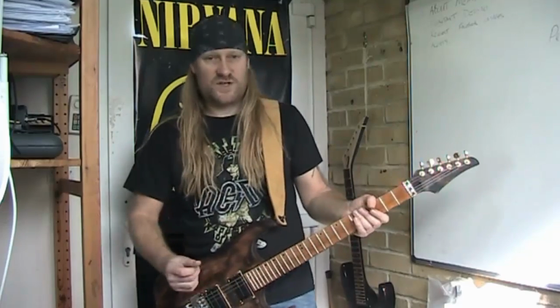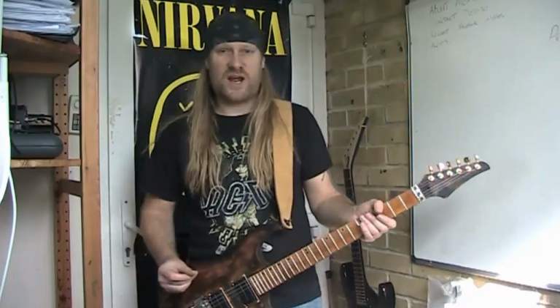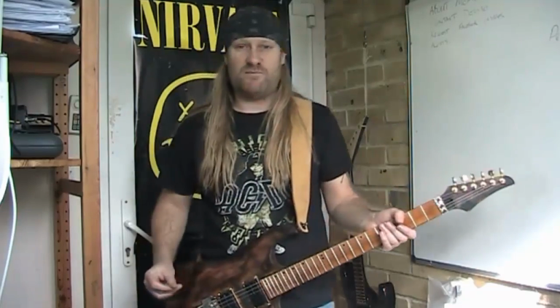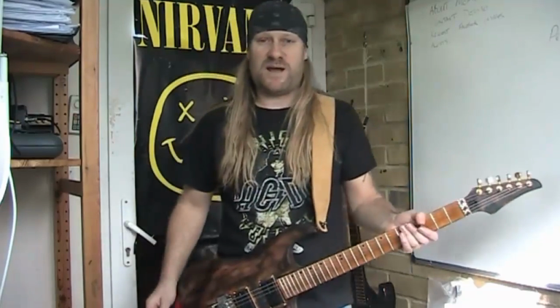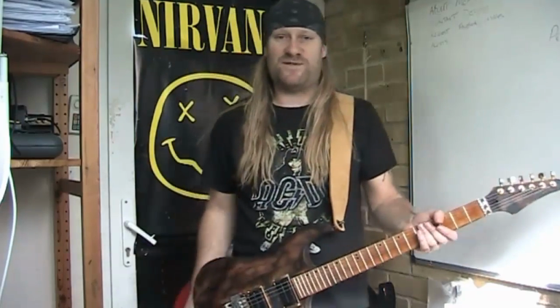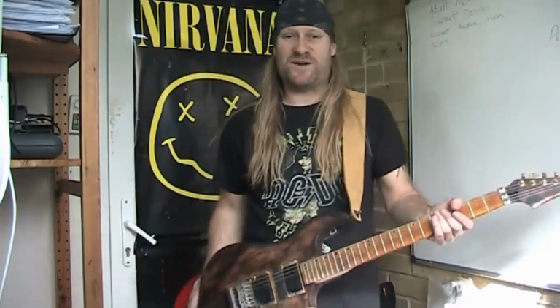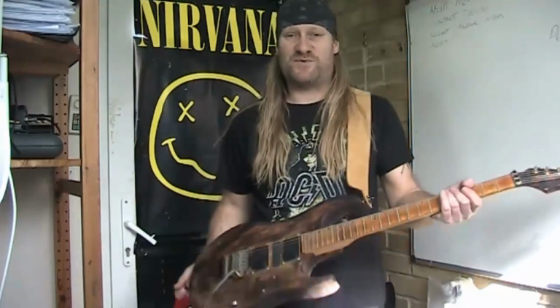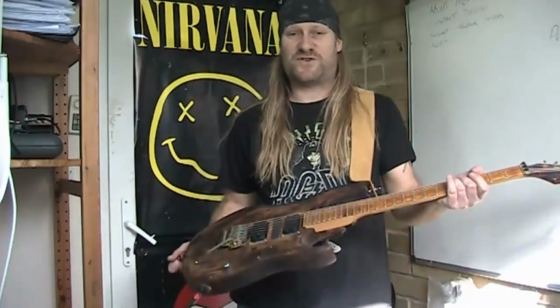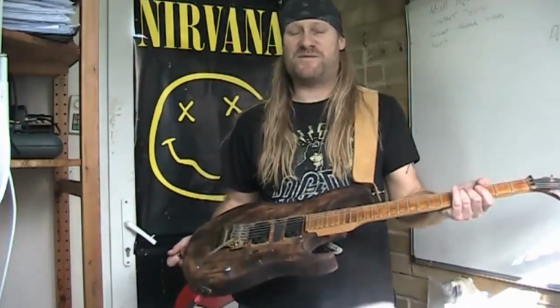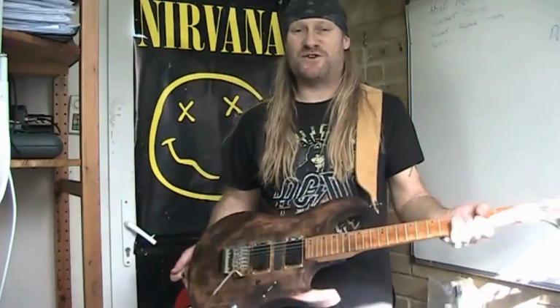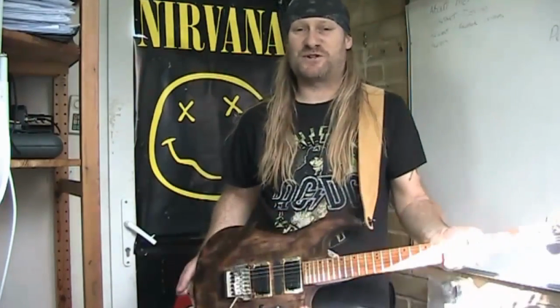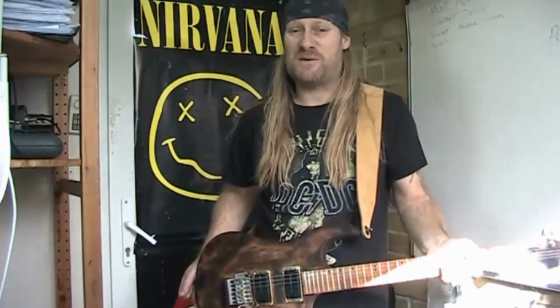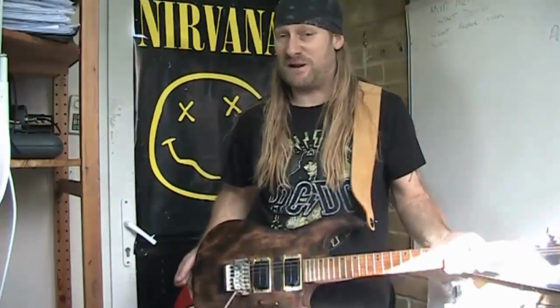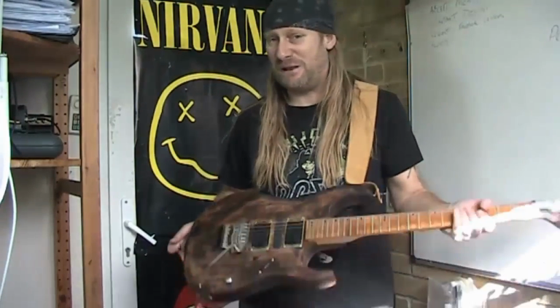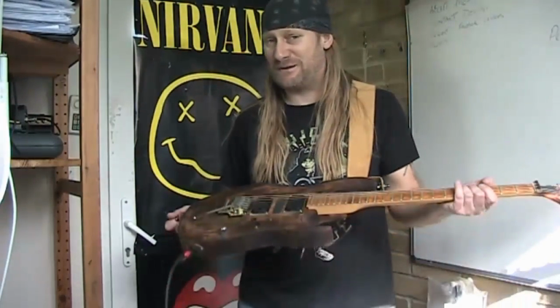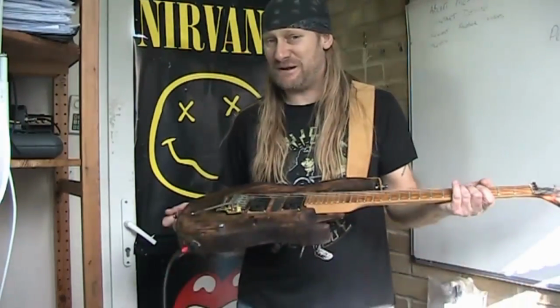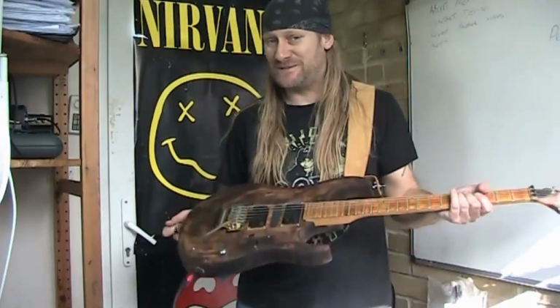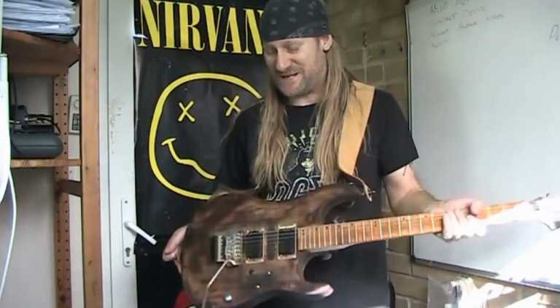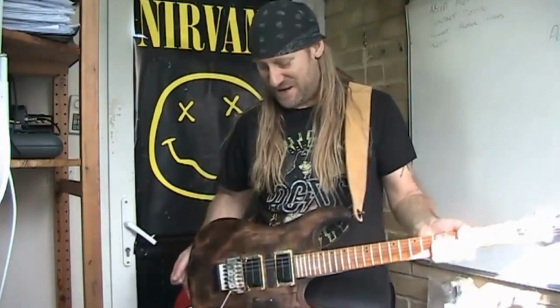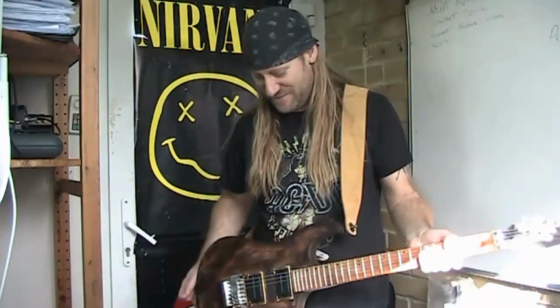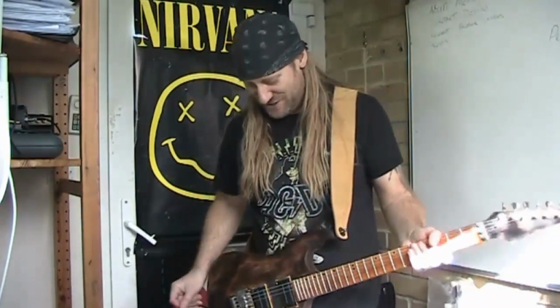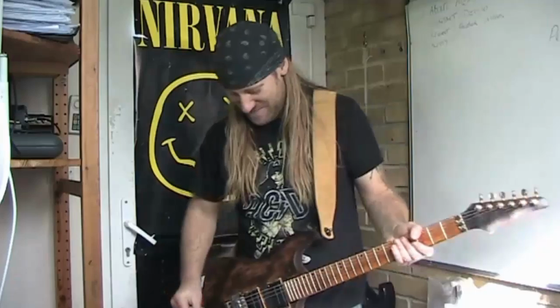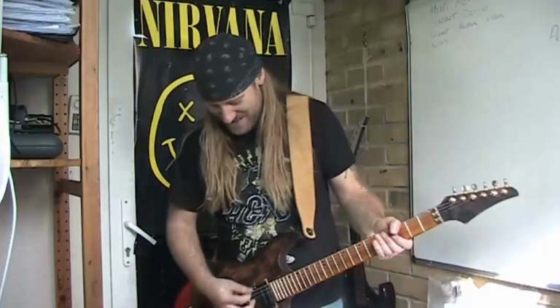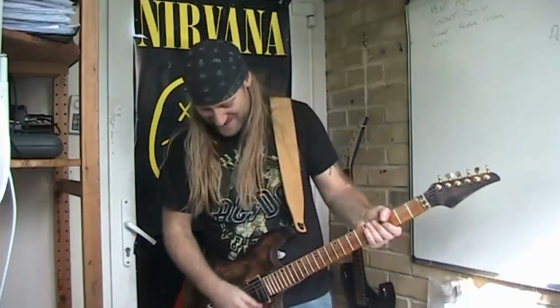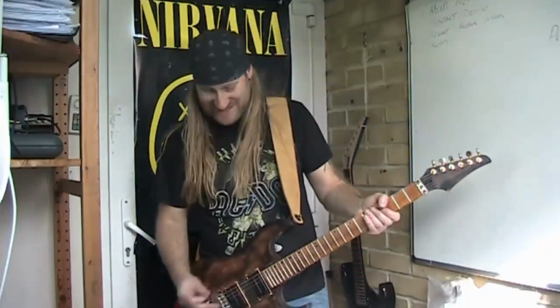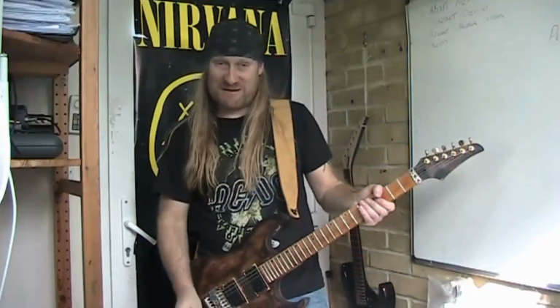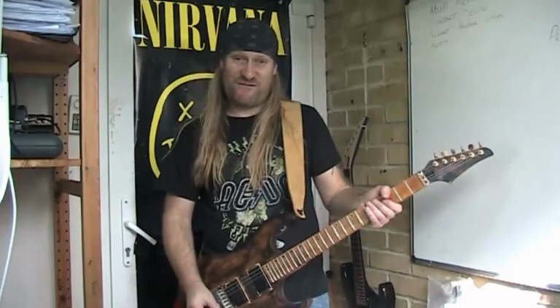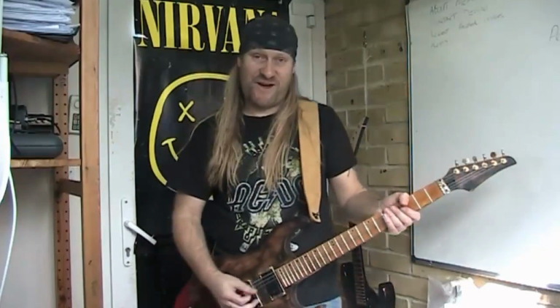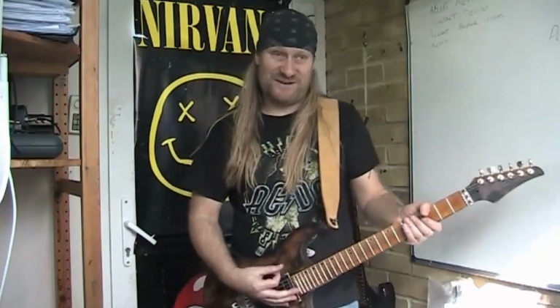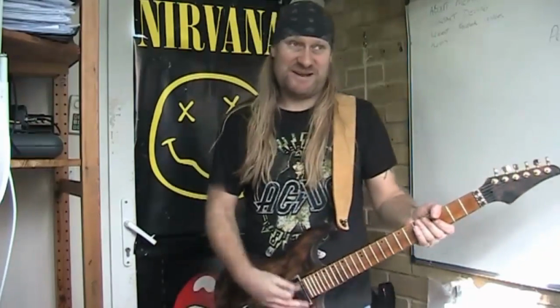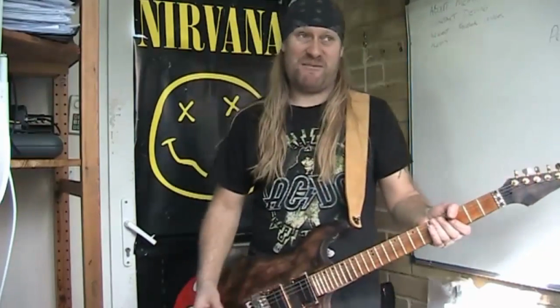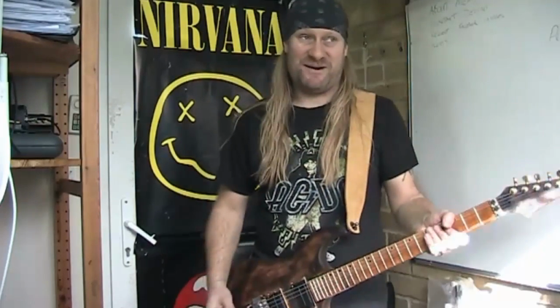I haven't played with a tremolo for a long time. That's a lot of fun — get one!